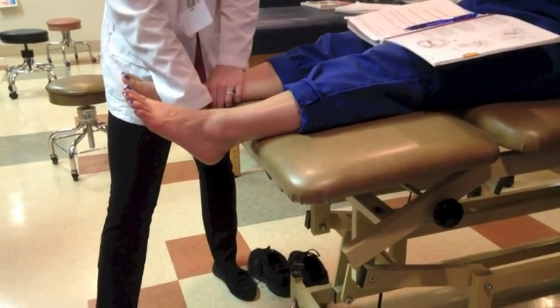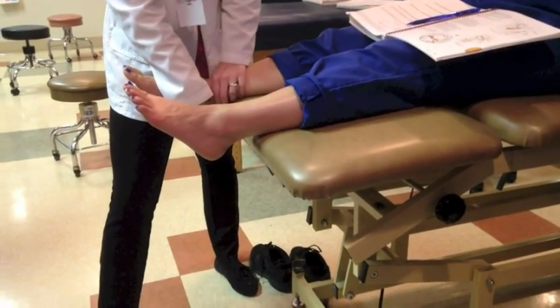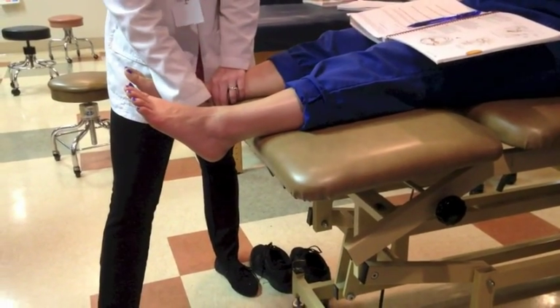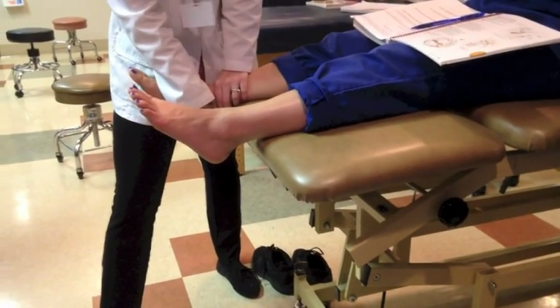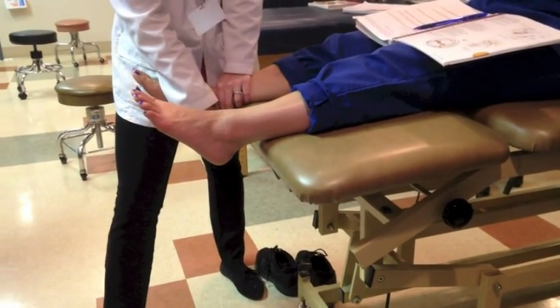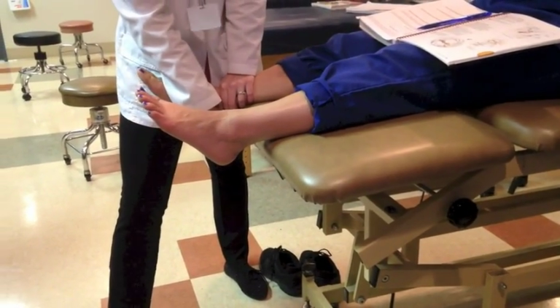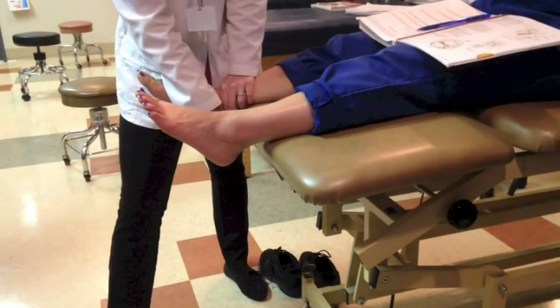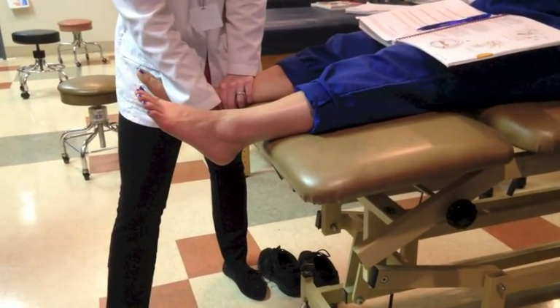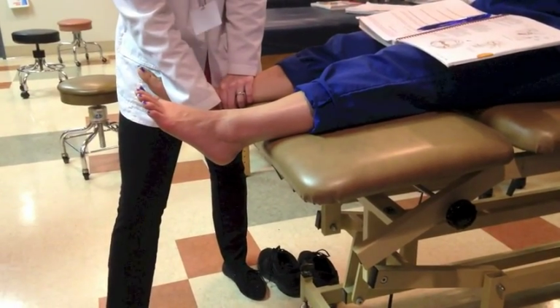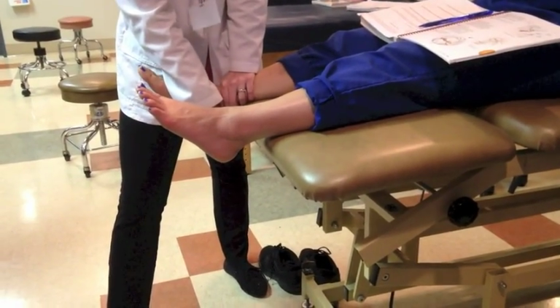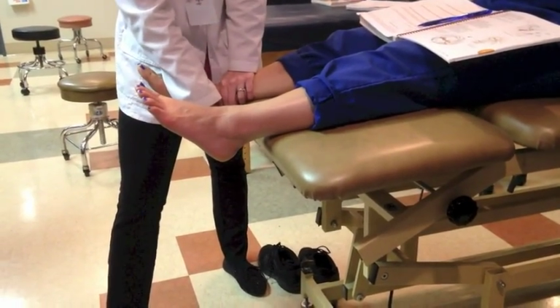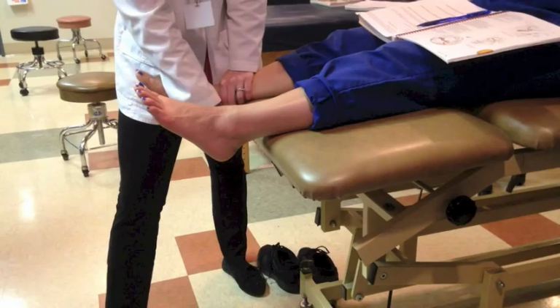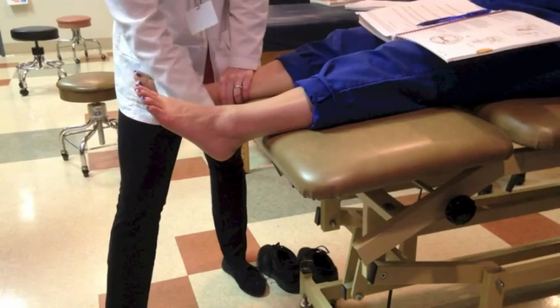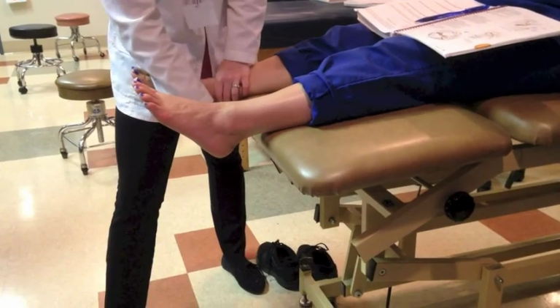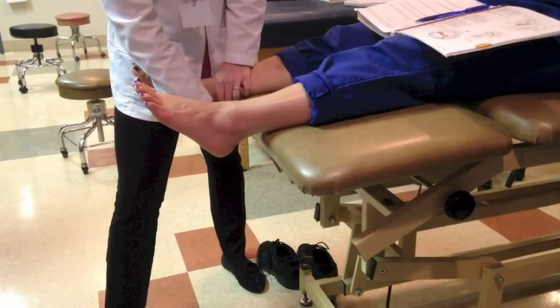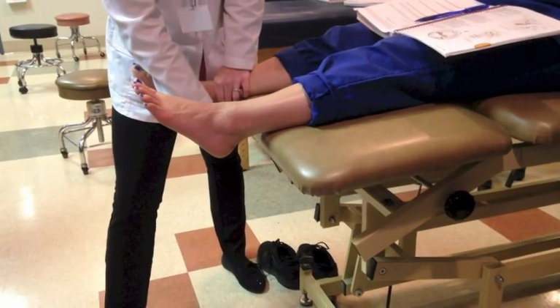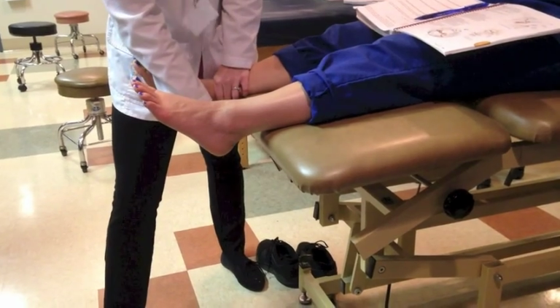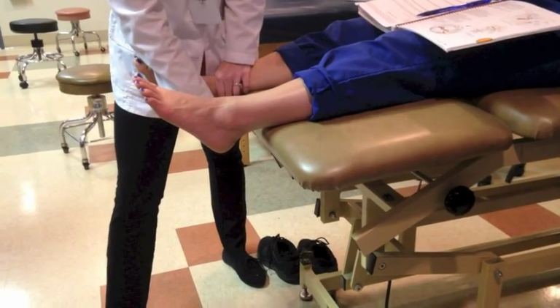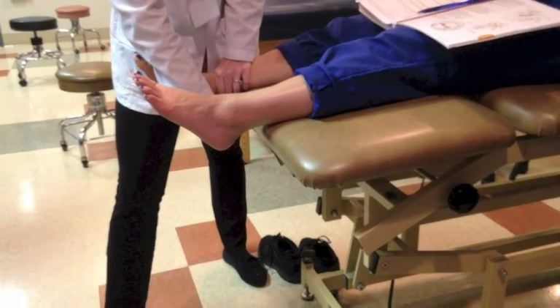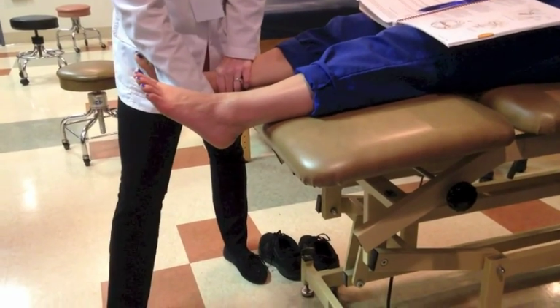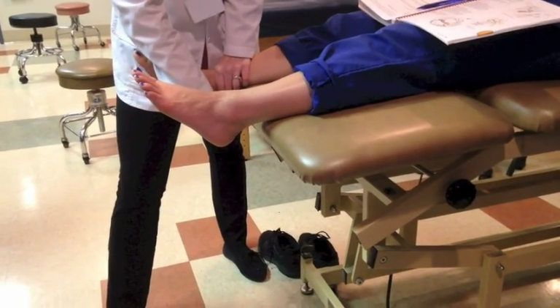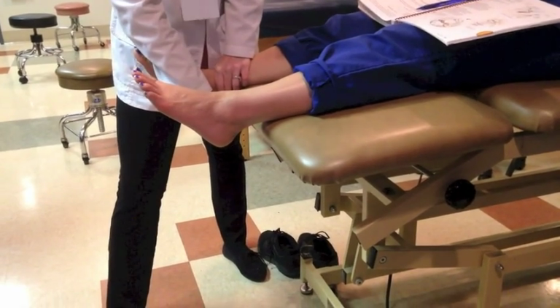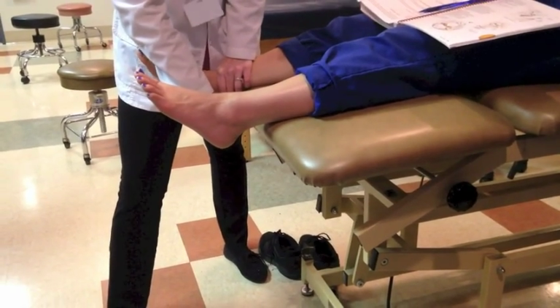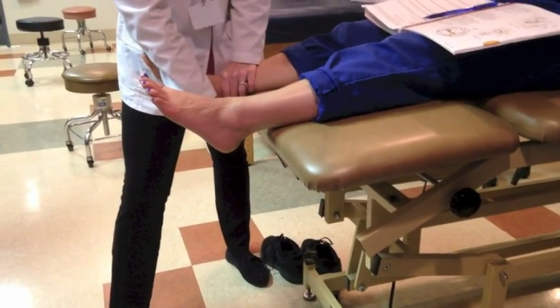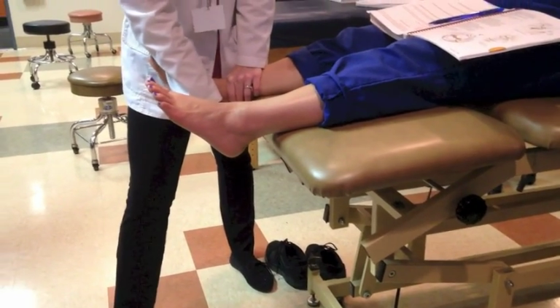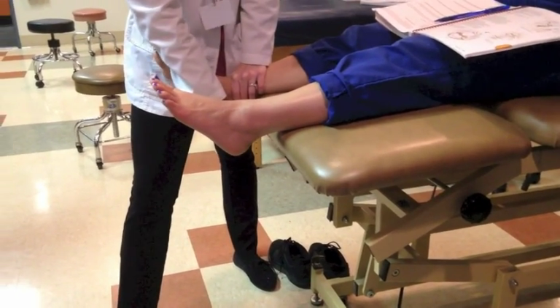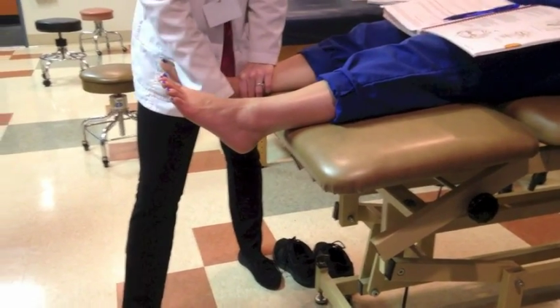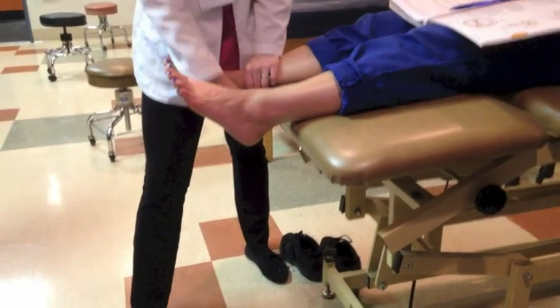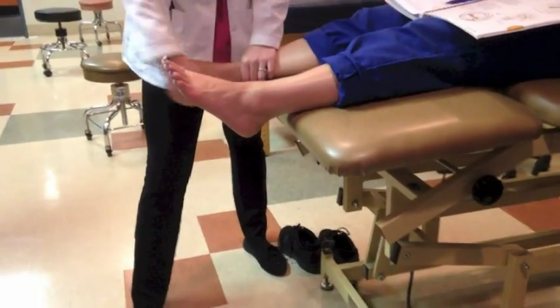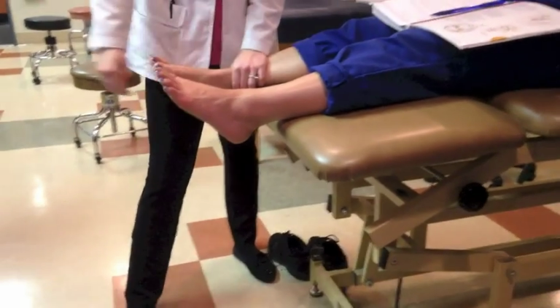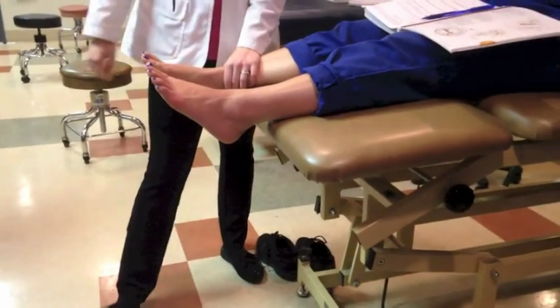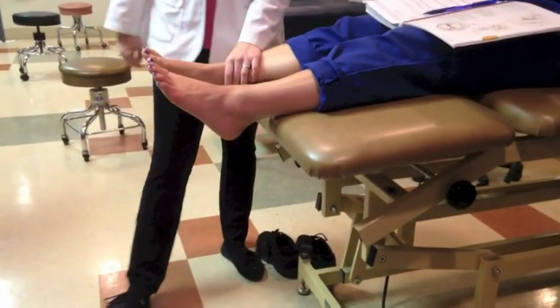Is that because they had injuries before? What injuries do they have? Ankle sprains — yes, ankle sprains.